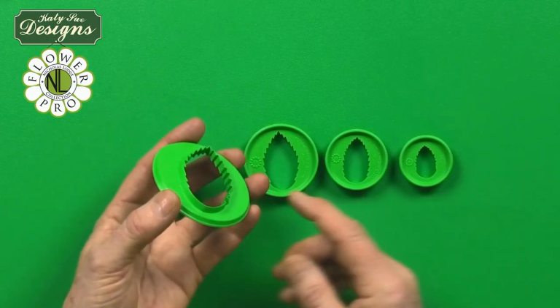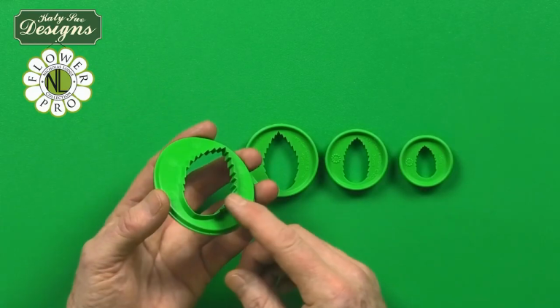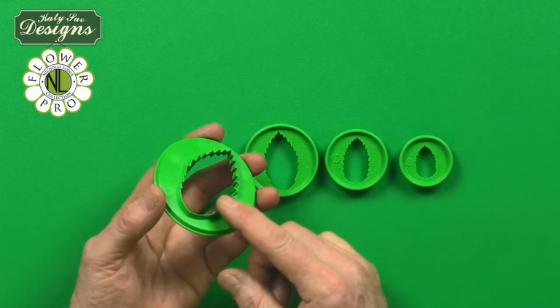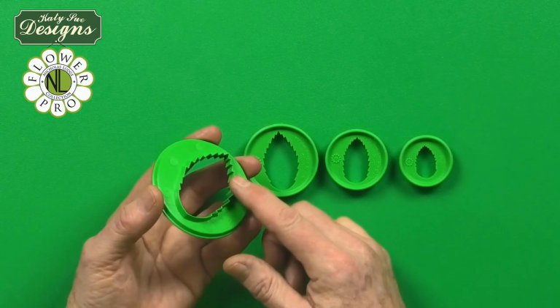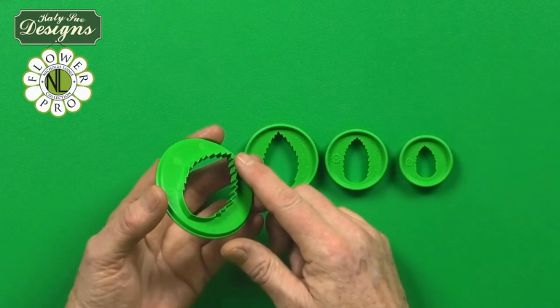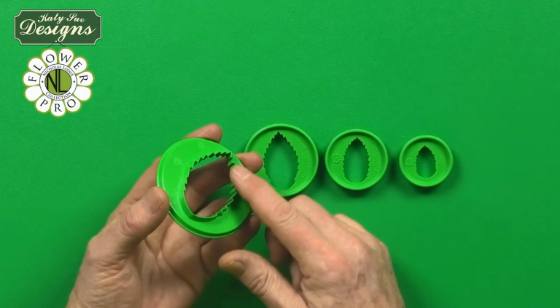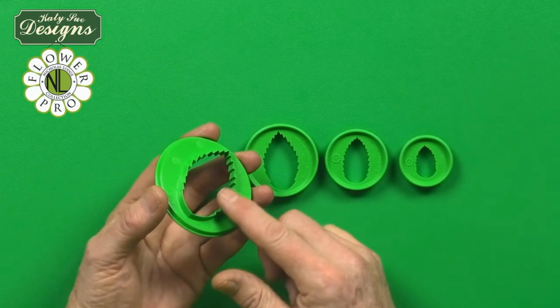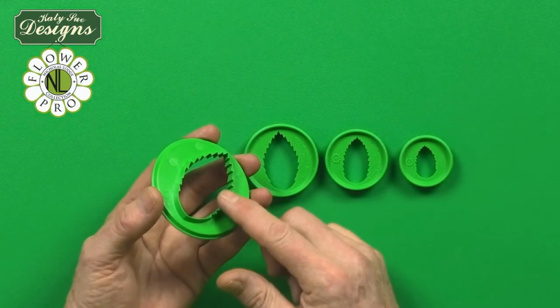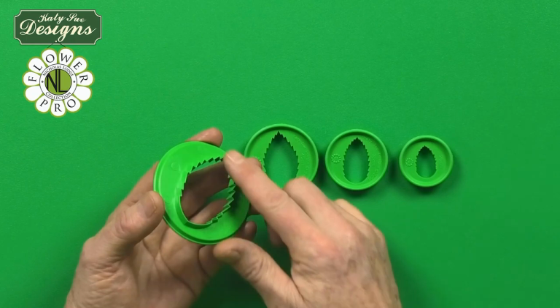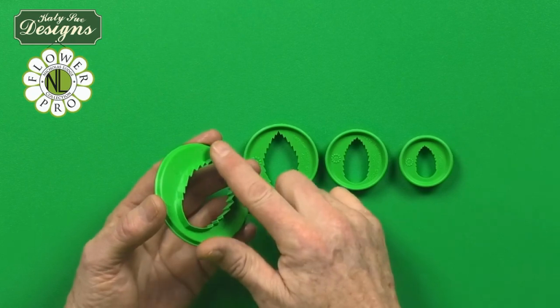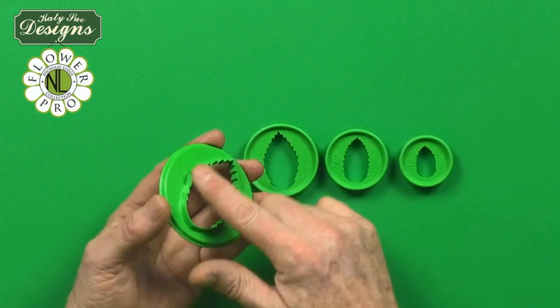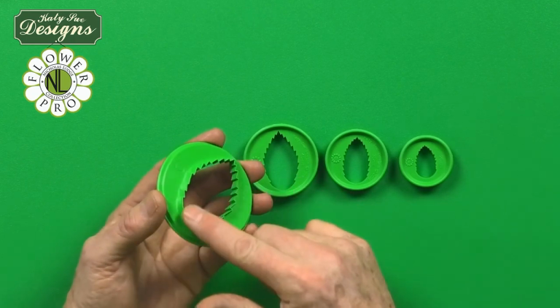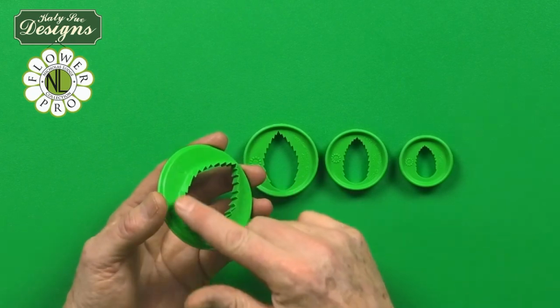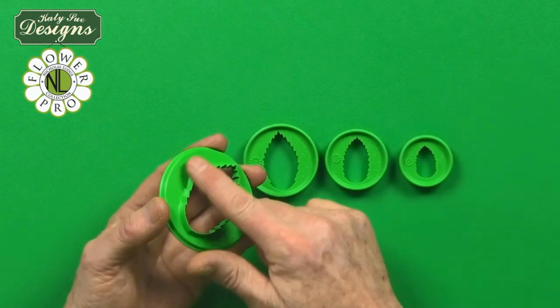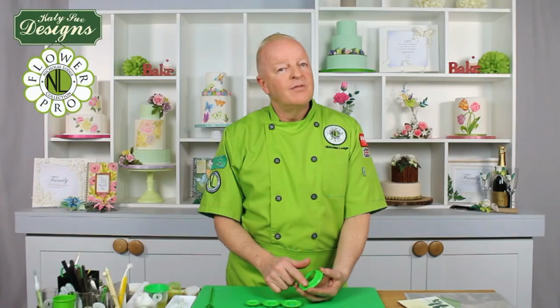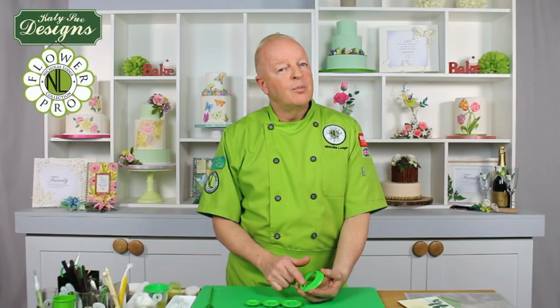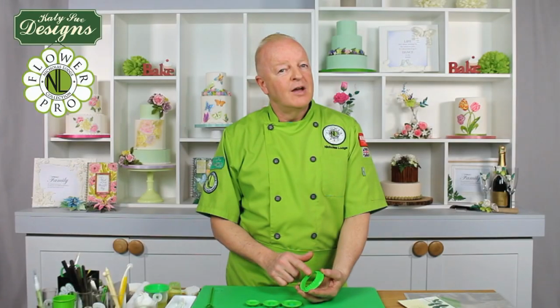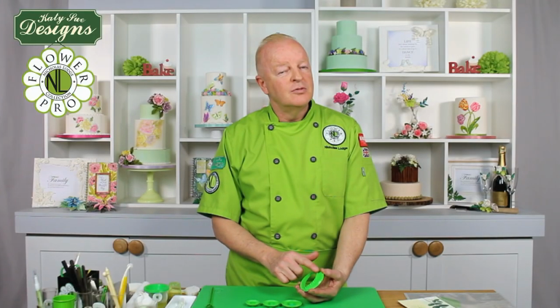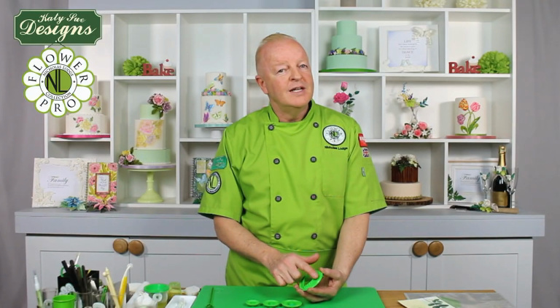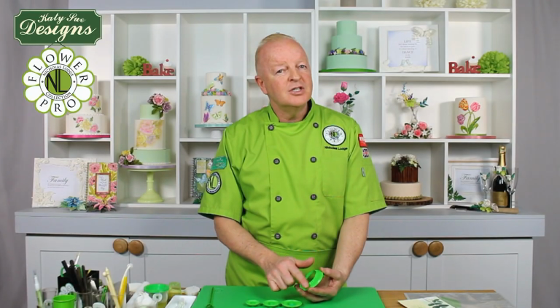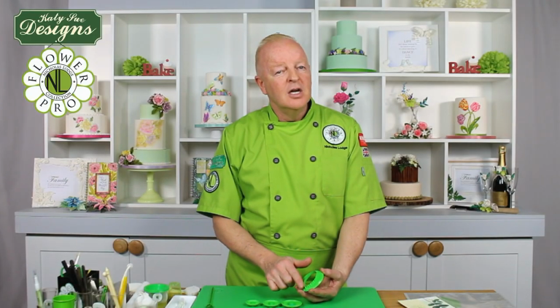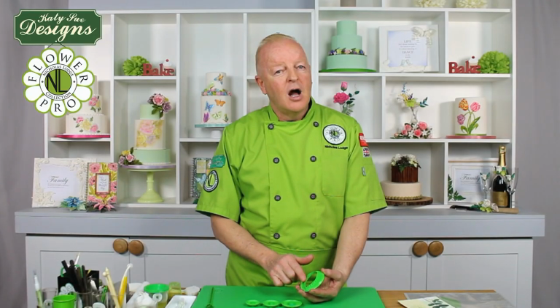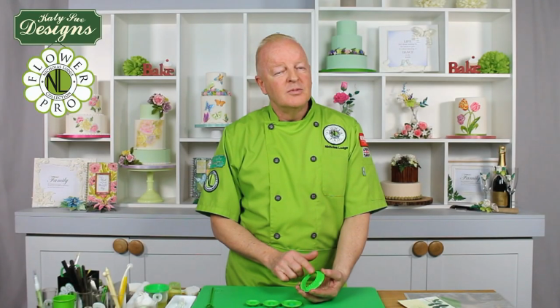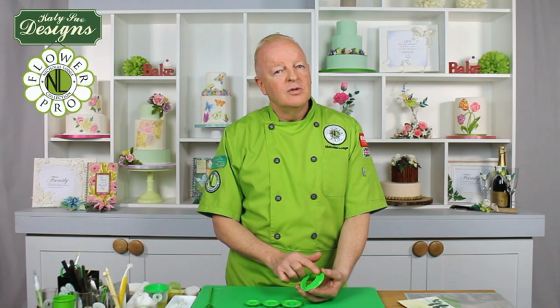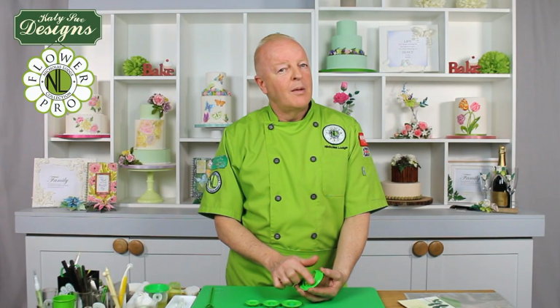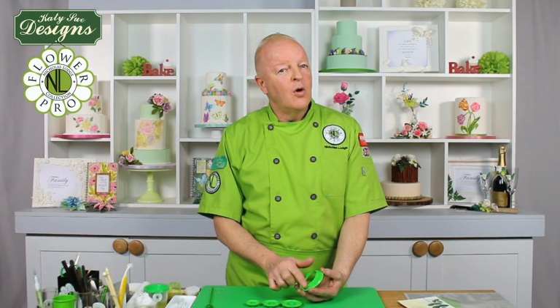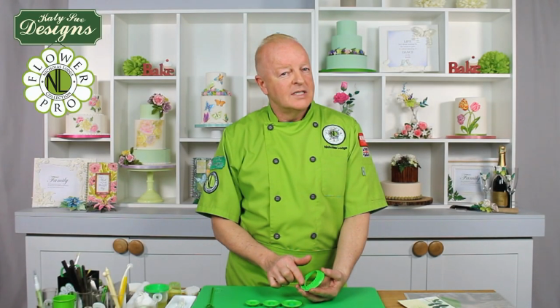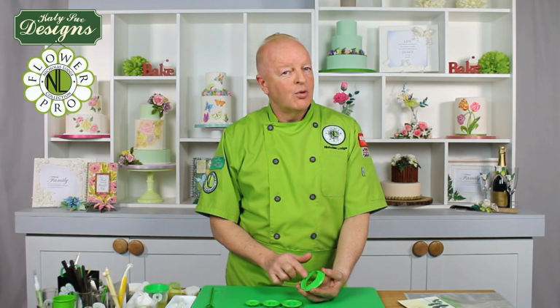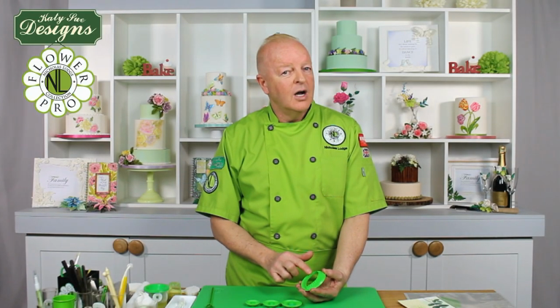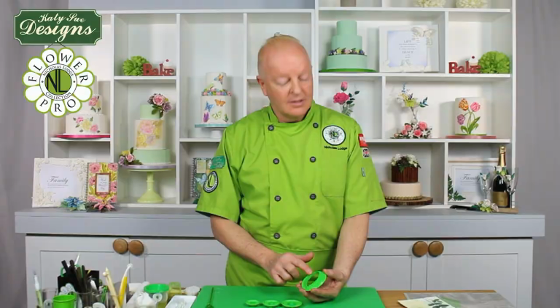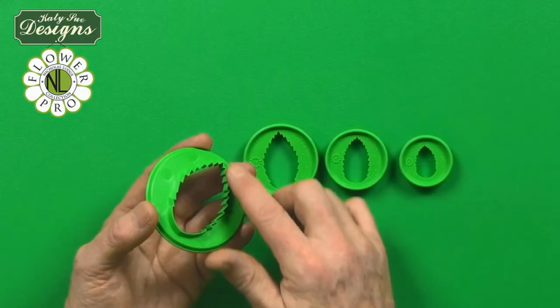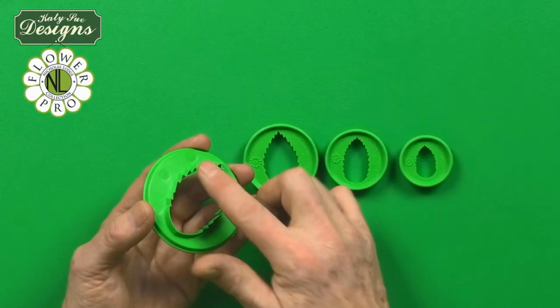This is a beautiful finished edge, which is going to give you a very professional finish, so it's why we call this the Pro Cut Edge.